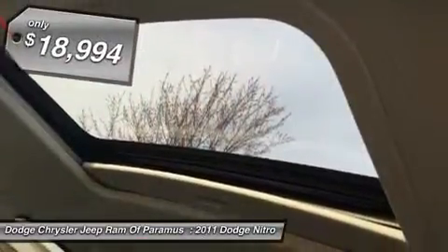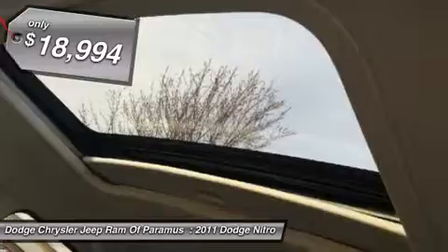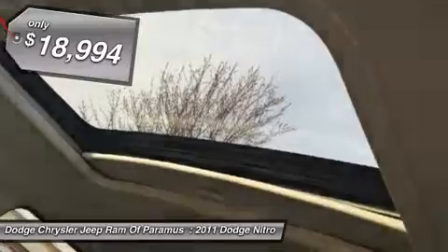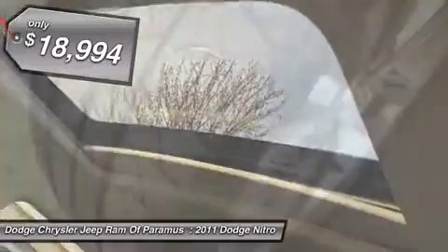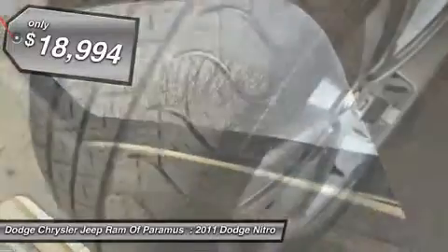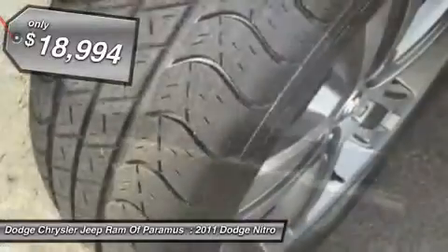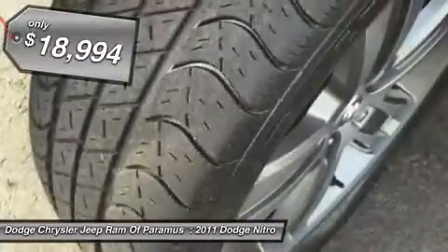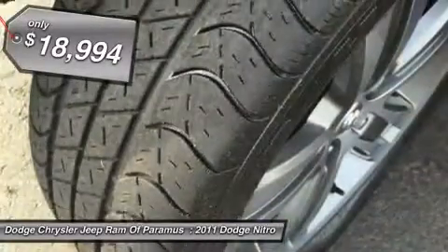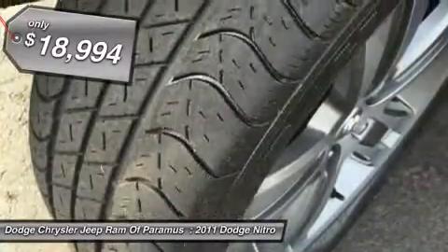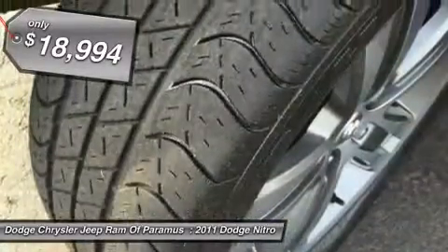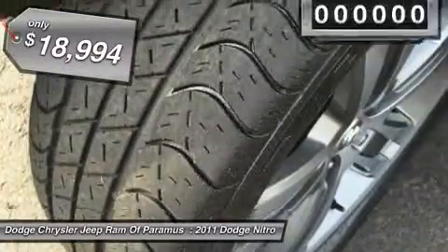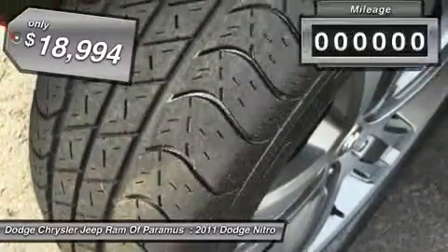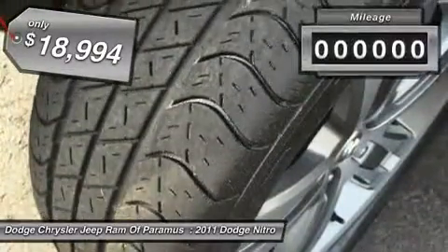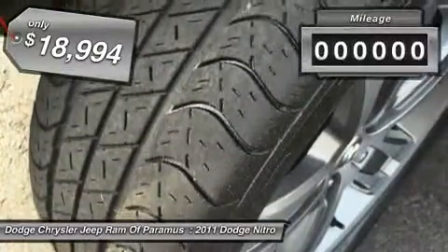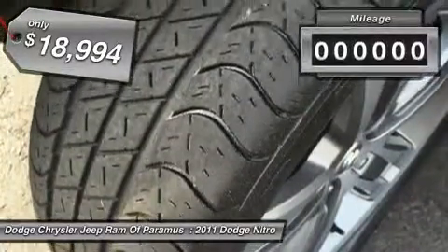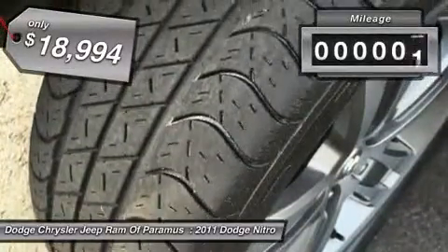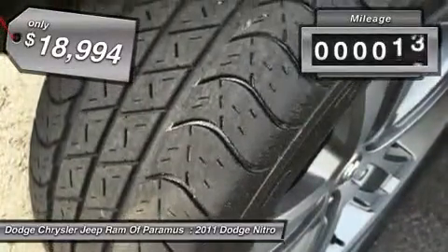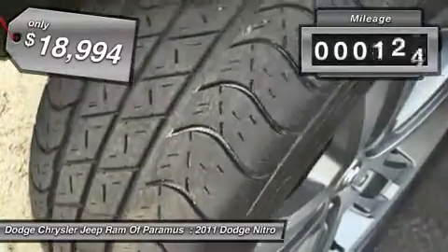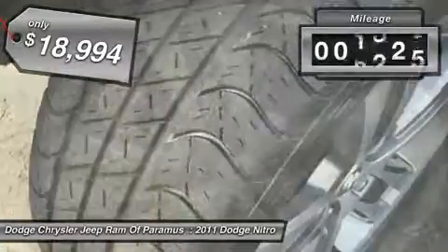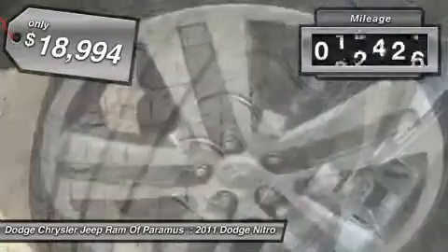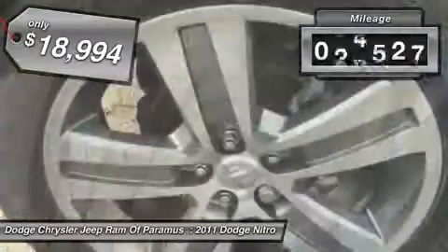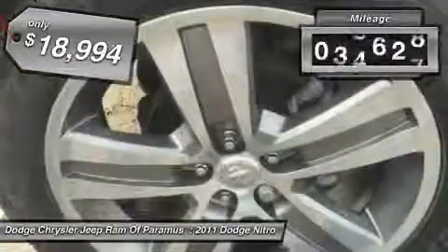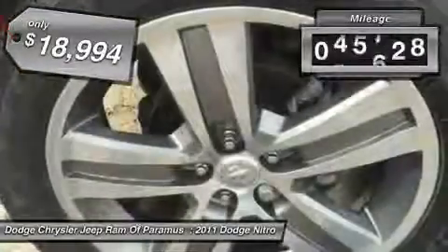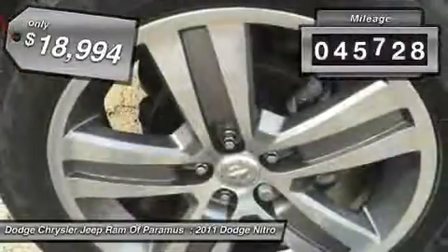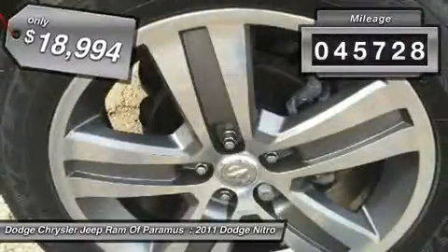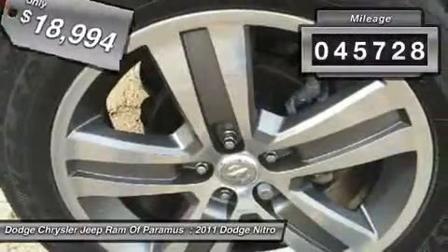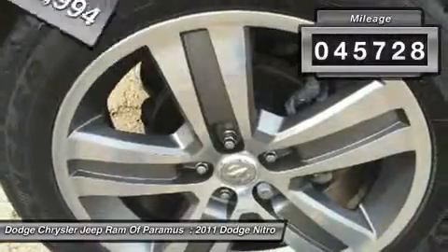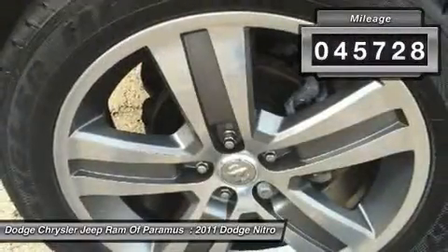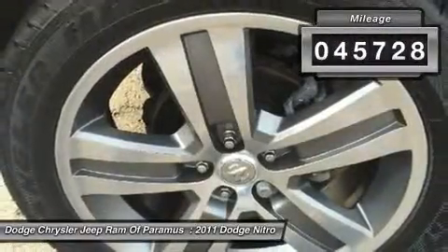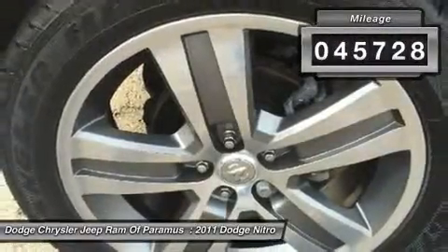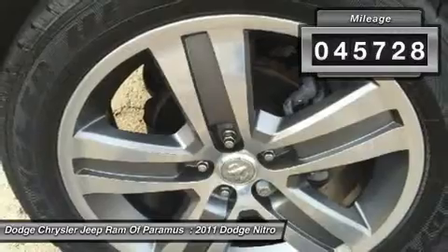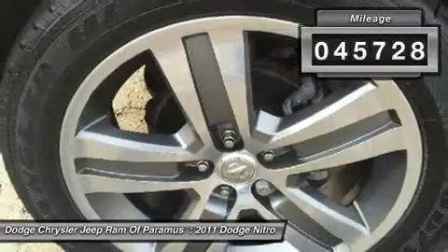This vehicle is priced below $20,000 and has less than 50,000 miles.